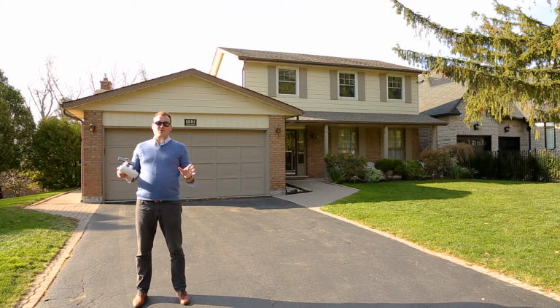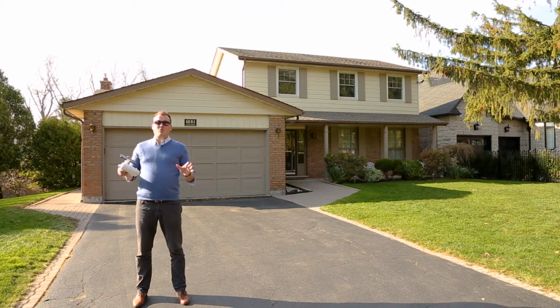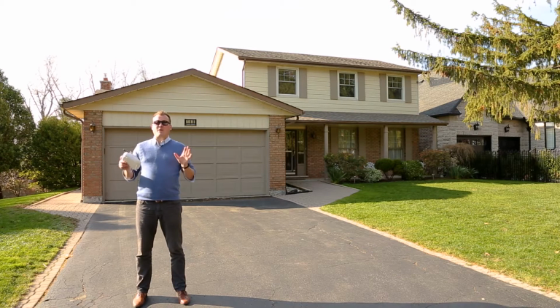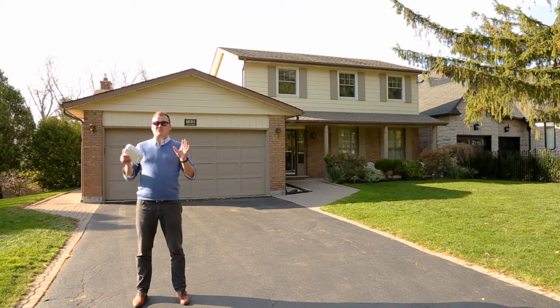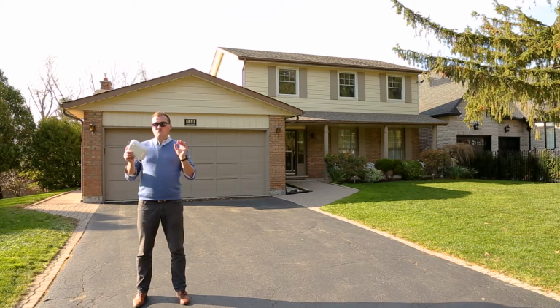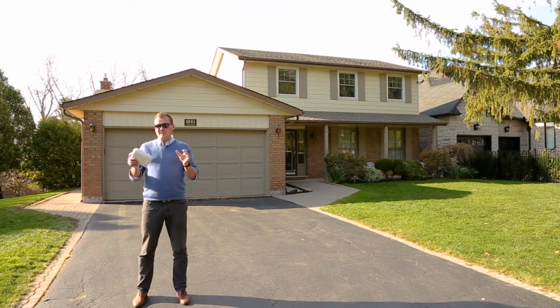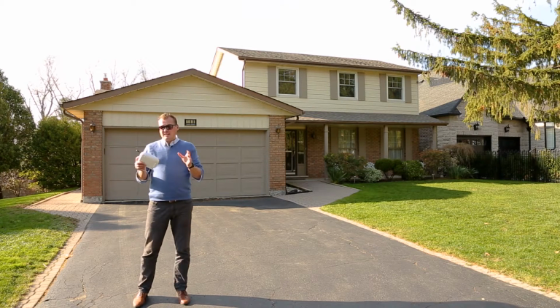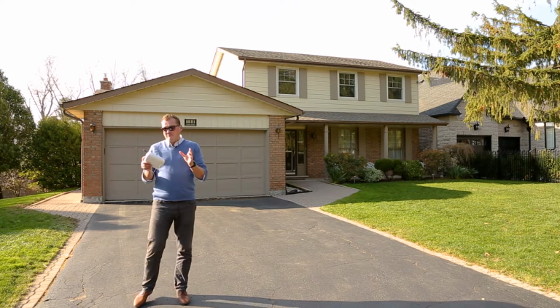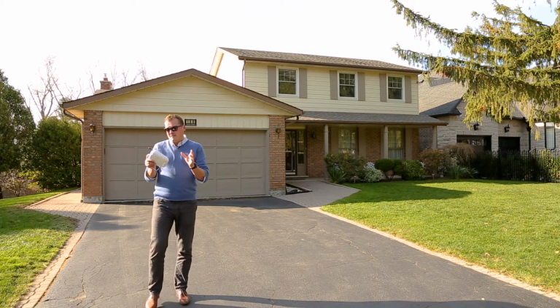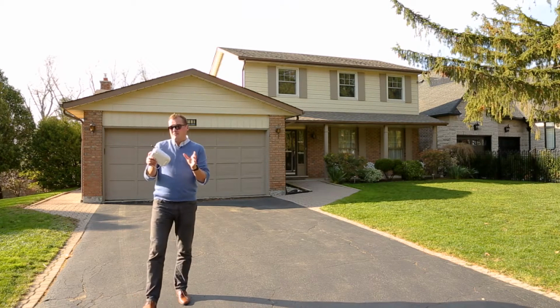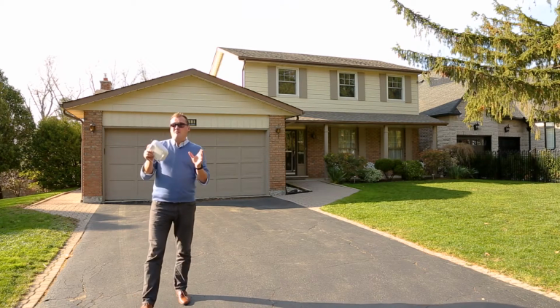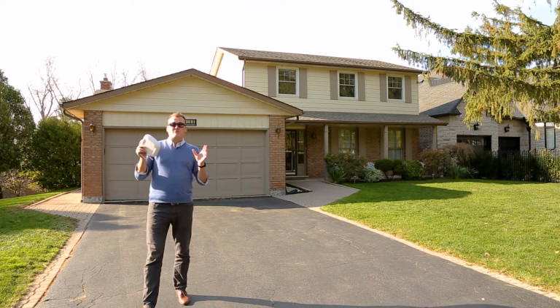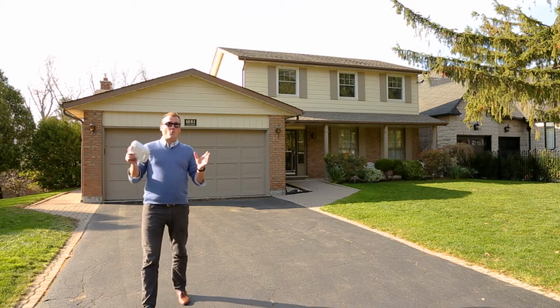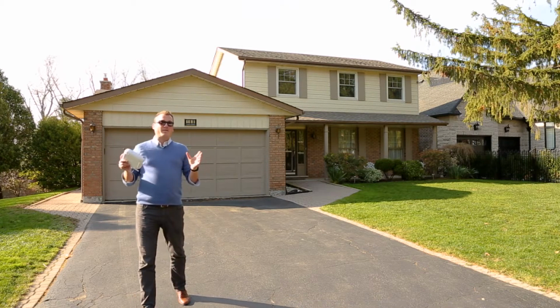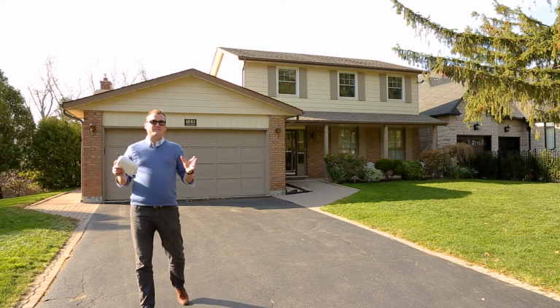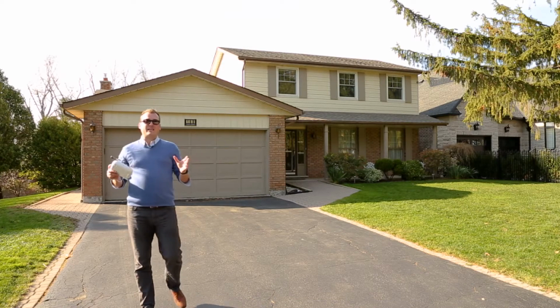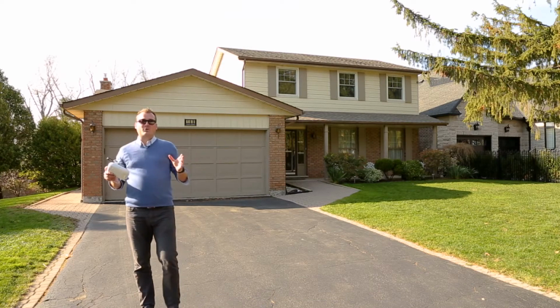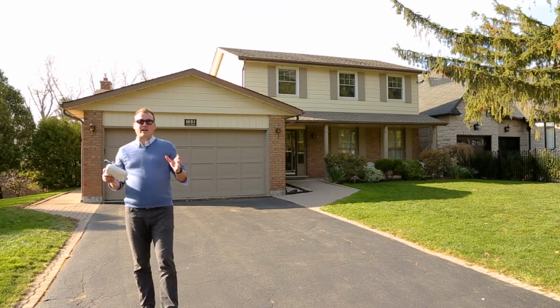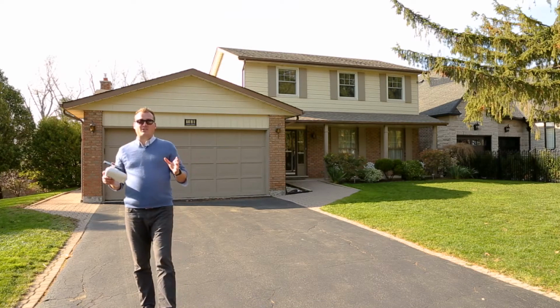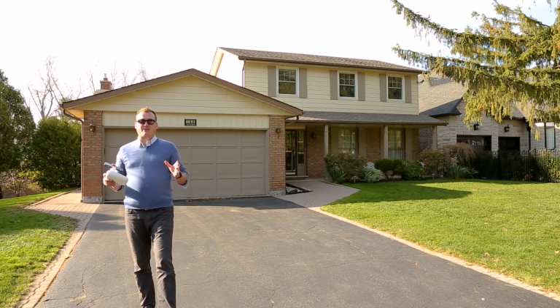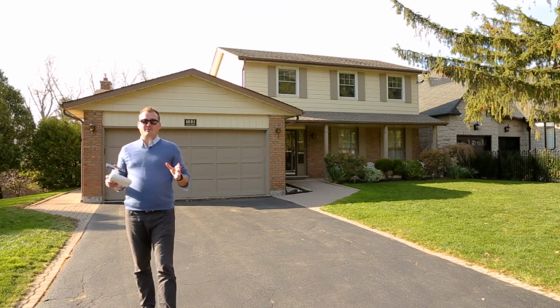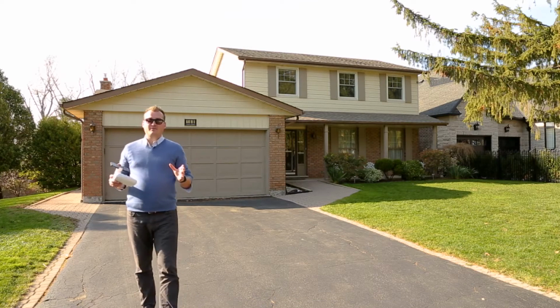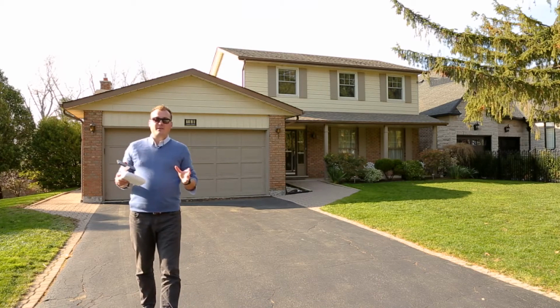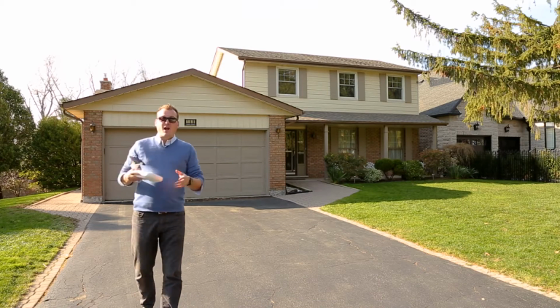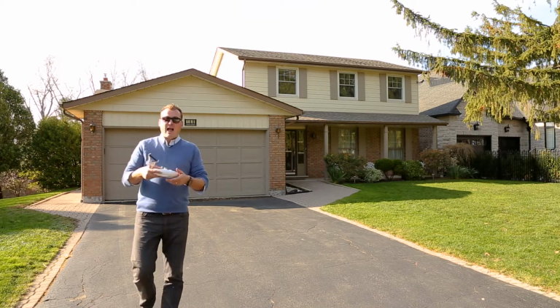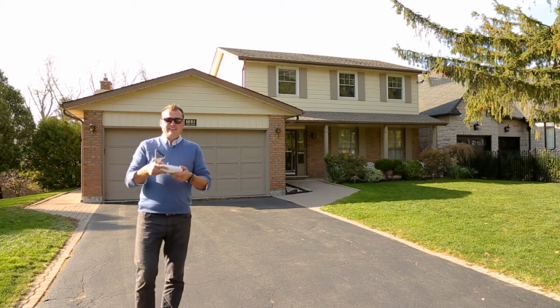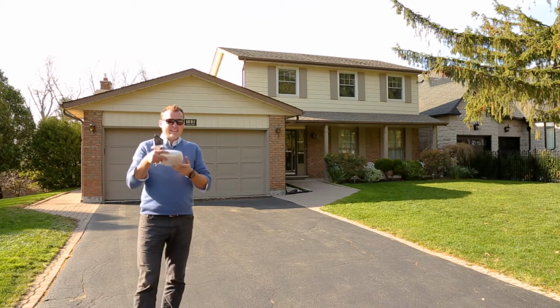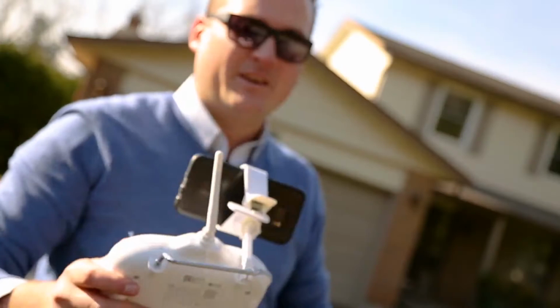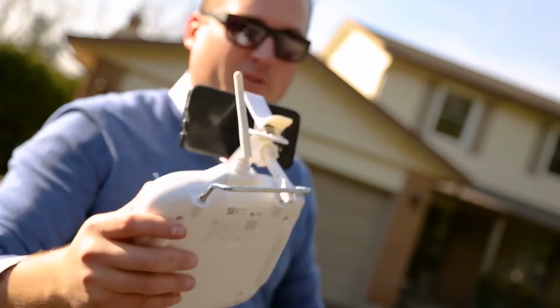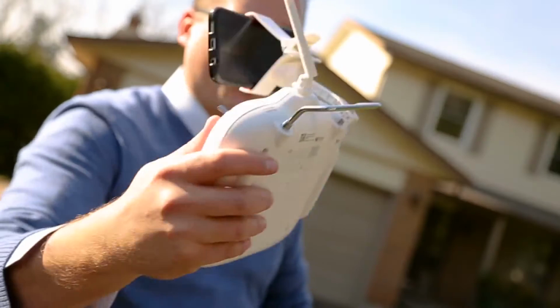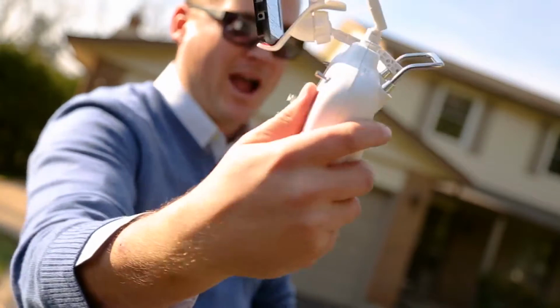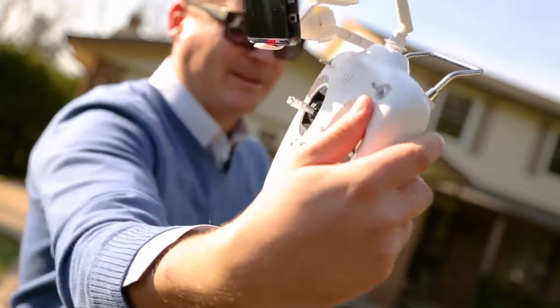But to really get a feel for what this neighborhood has to offer, I need to take you for a little ride.